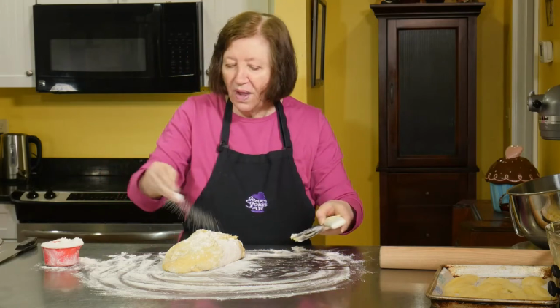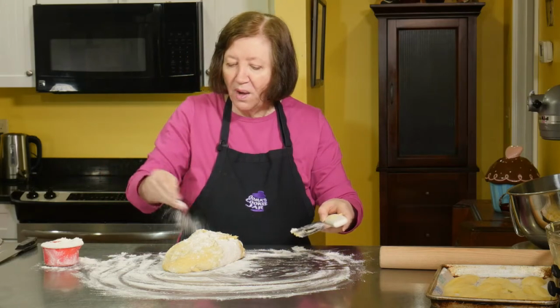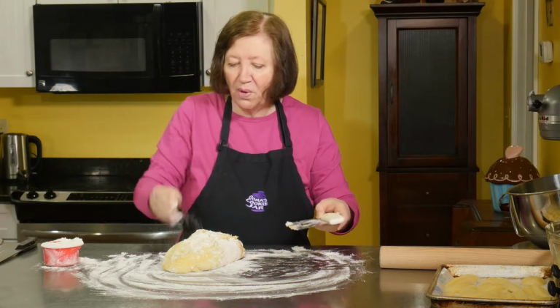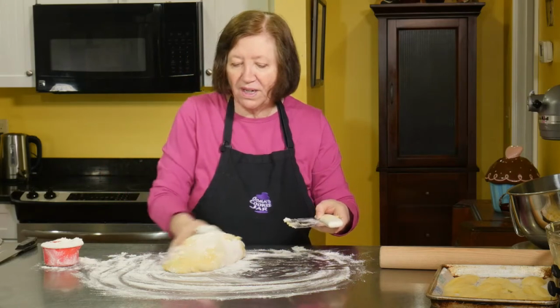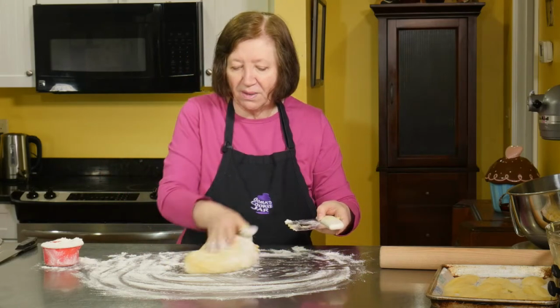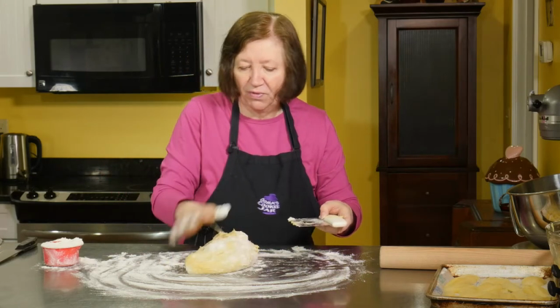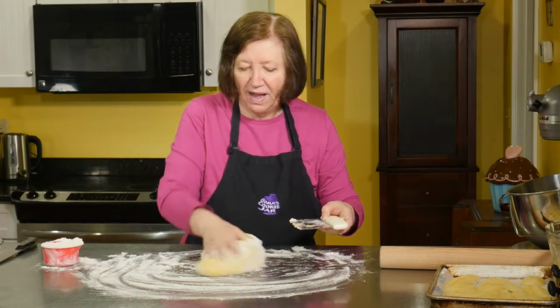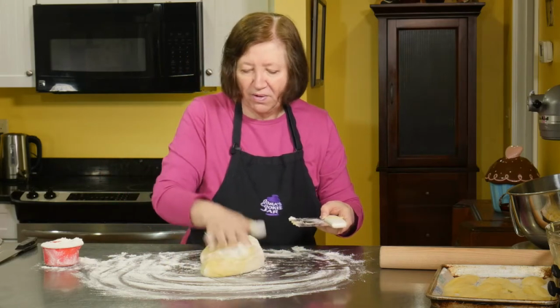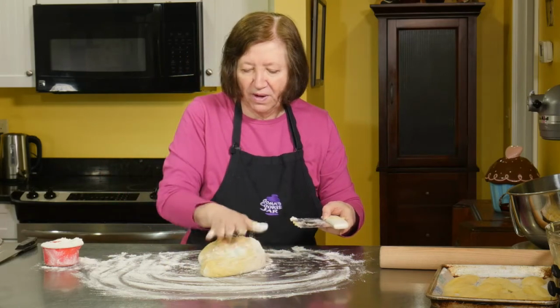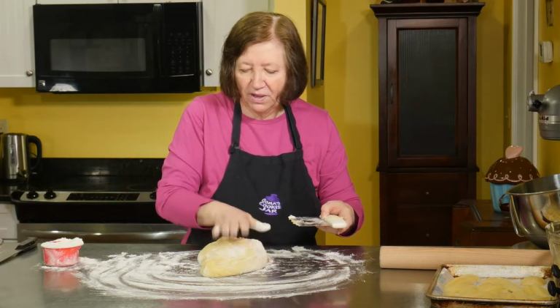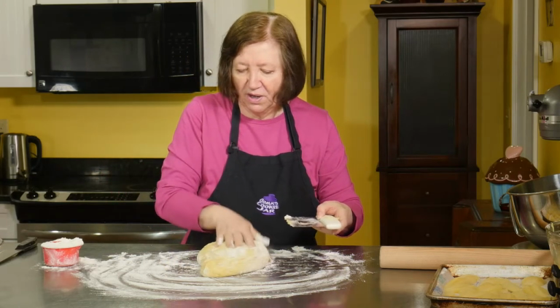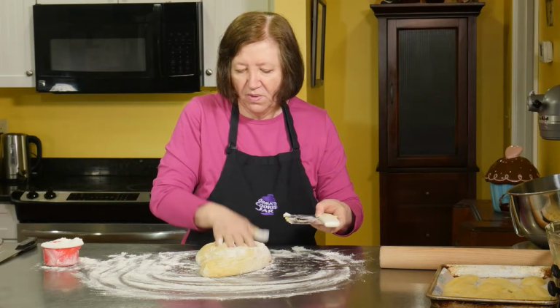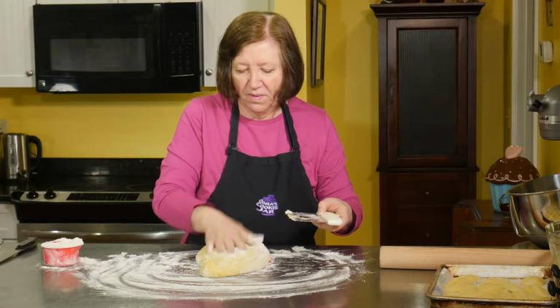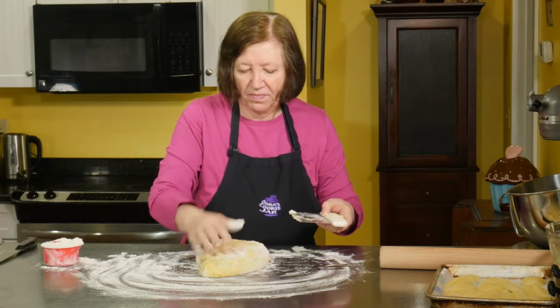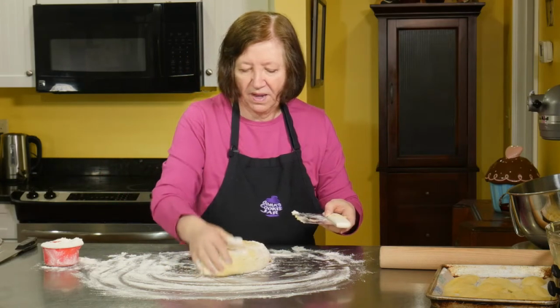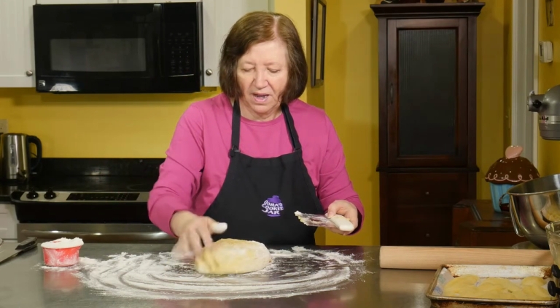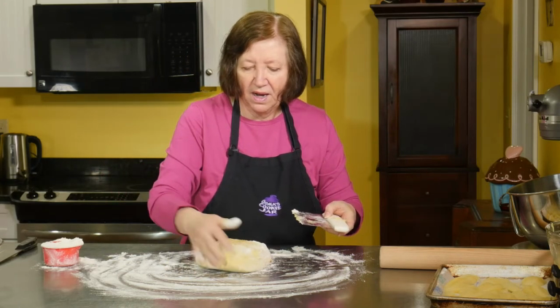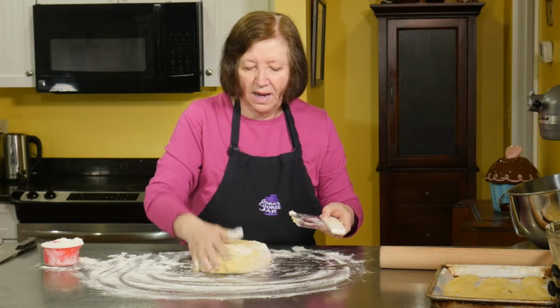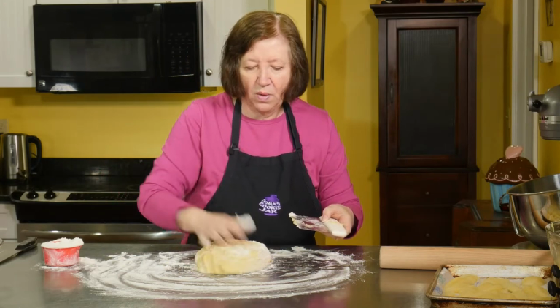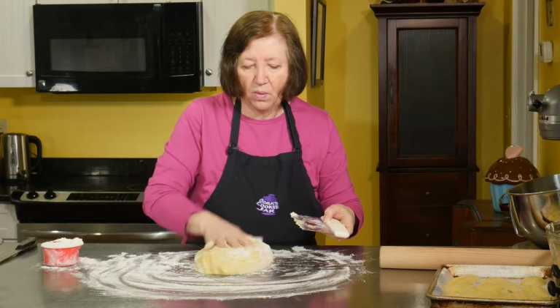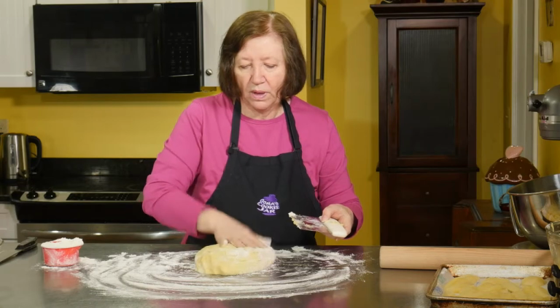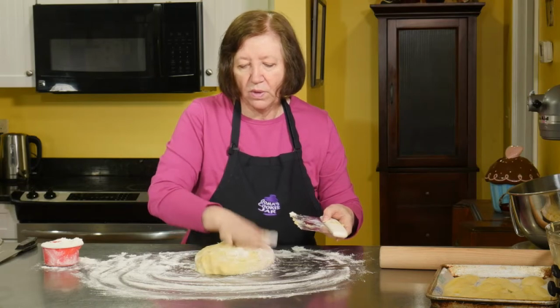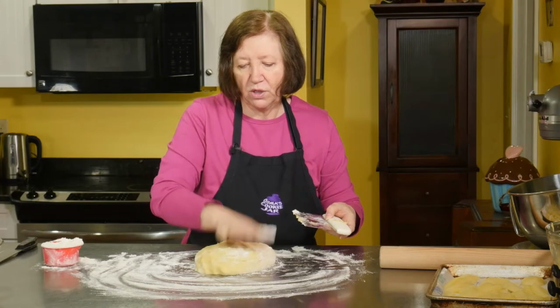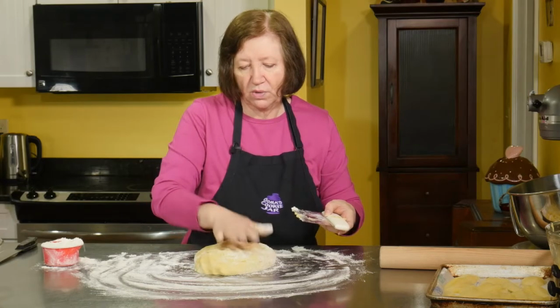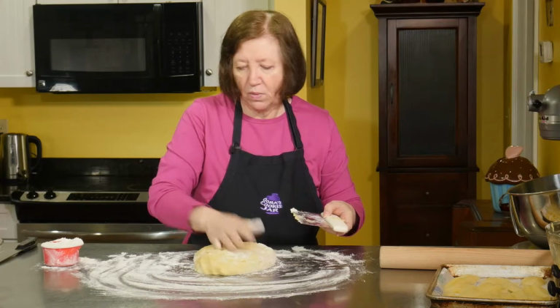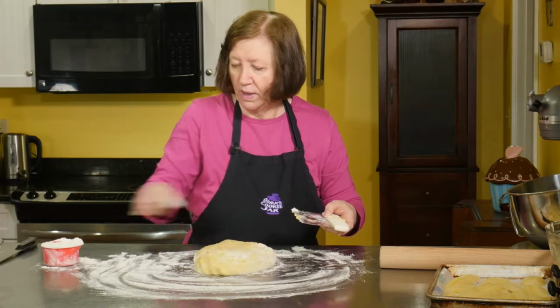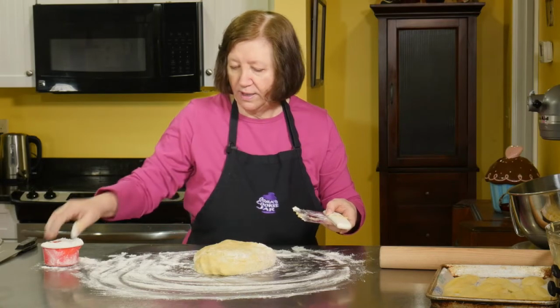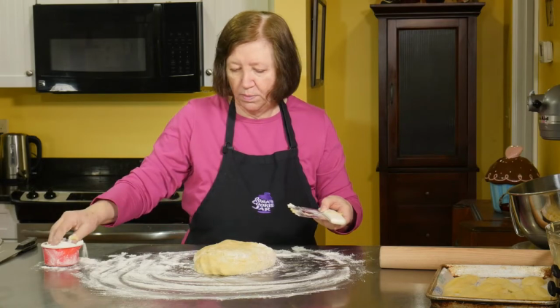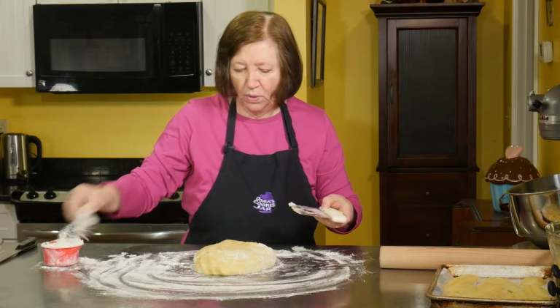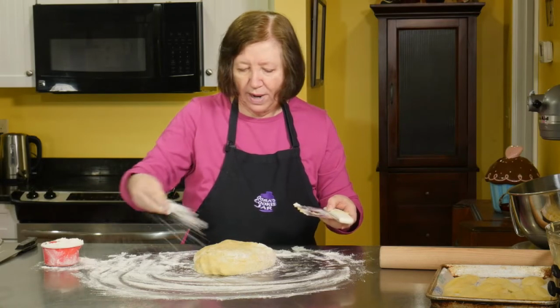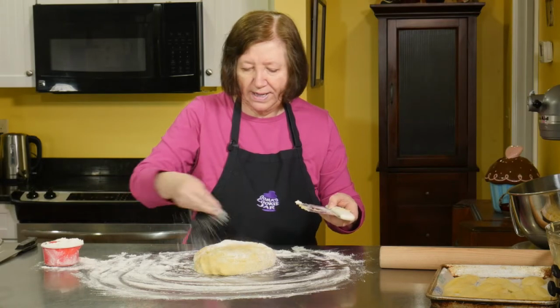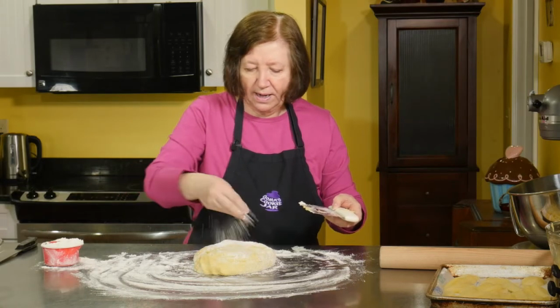Putting some flour on the dough. What I want to do is get a nice big rectangle.